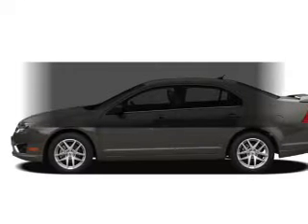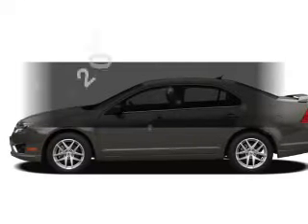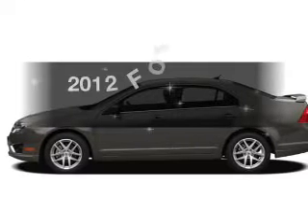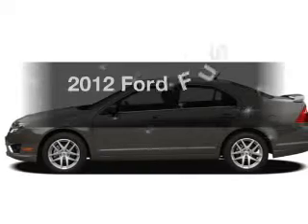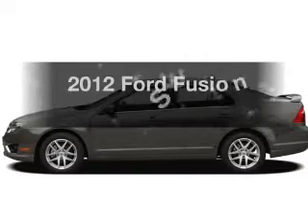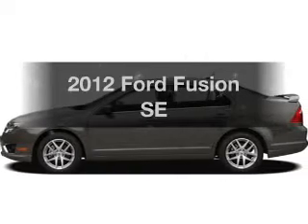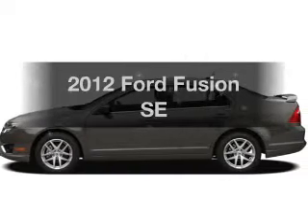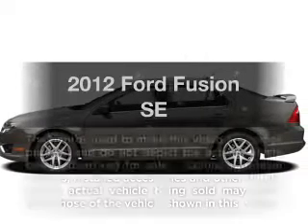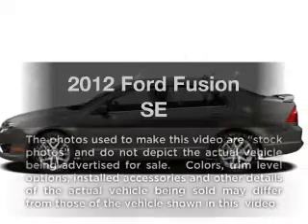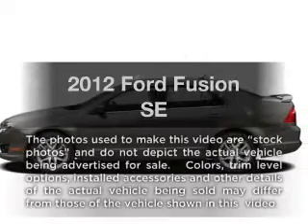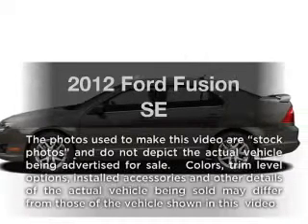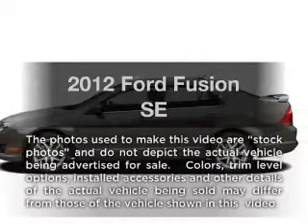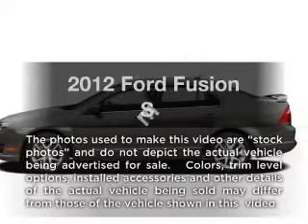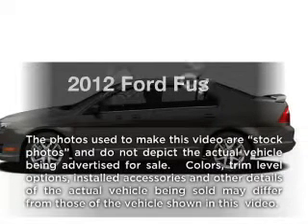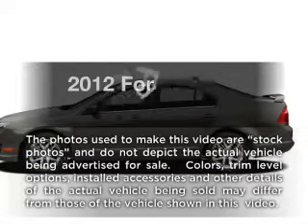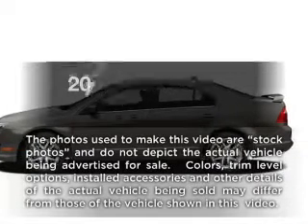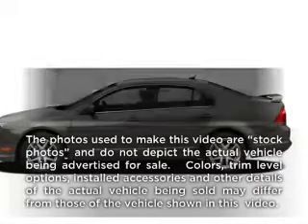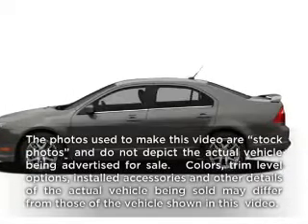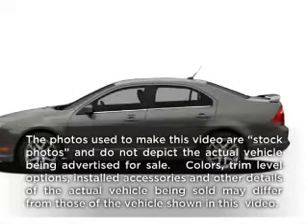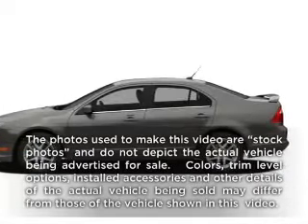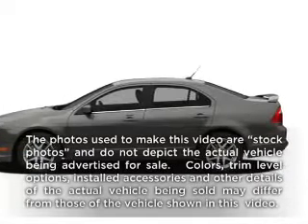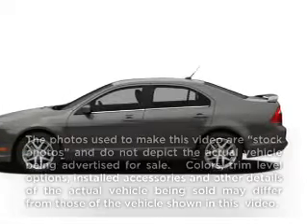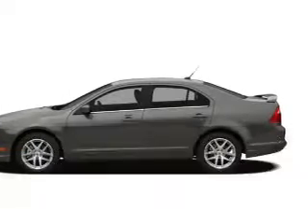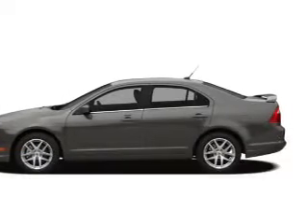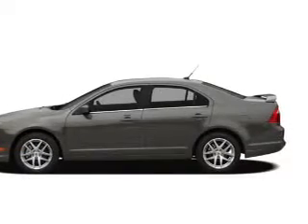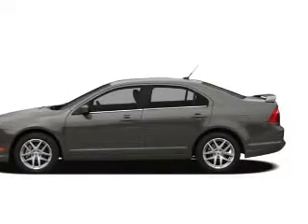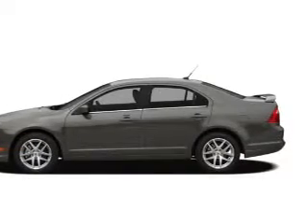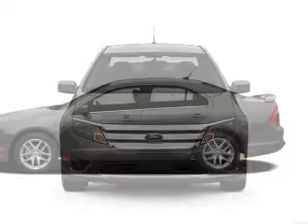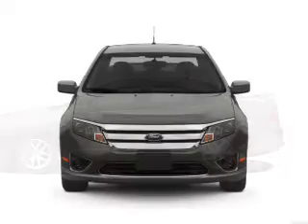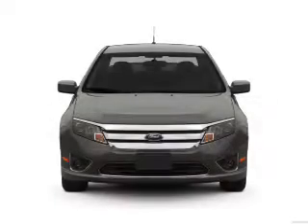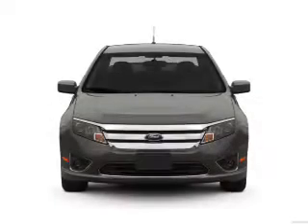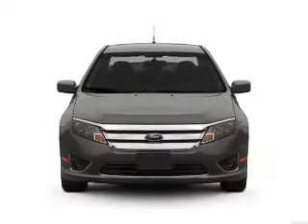Presenting the 2012 Ford Fusion. Travel the roads in style and comfort in this great vehicle.